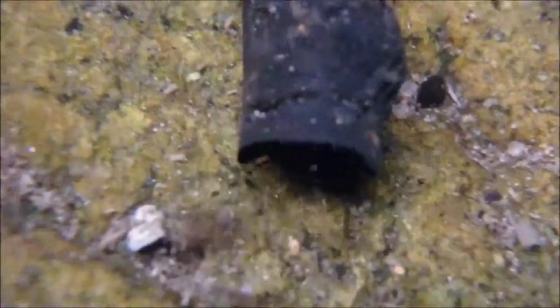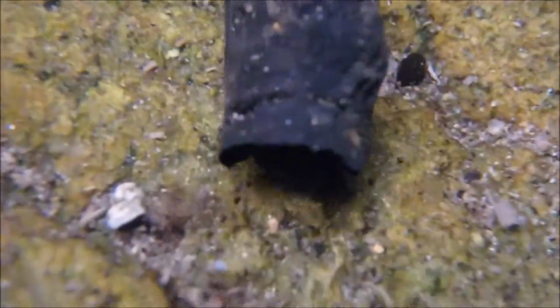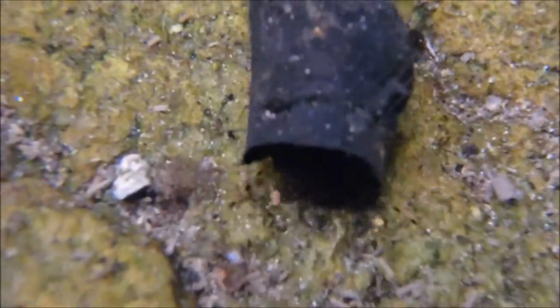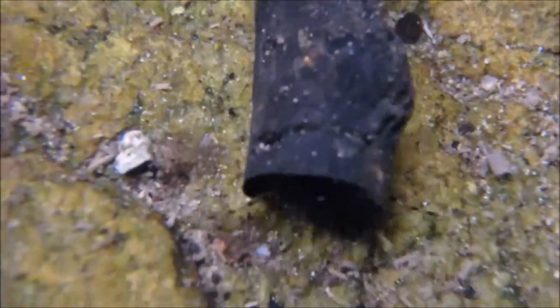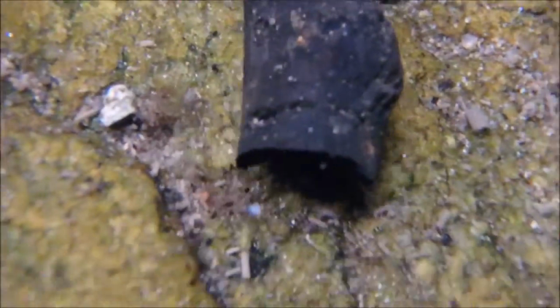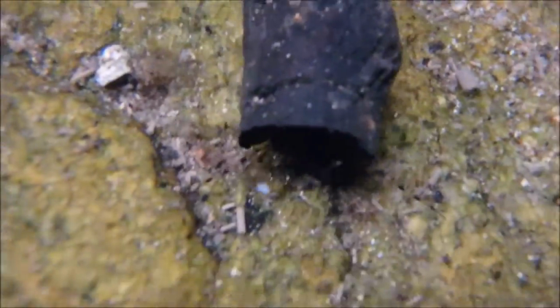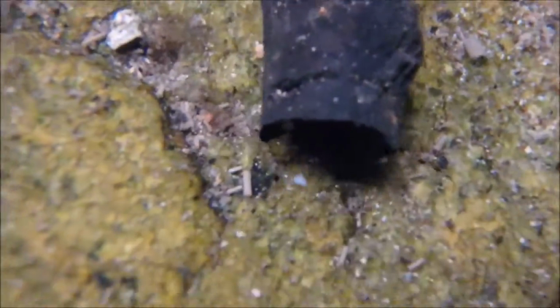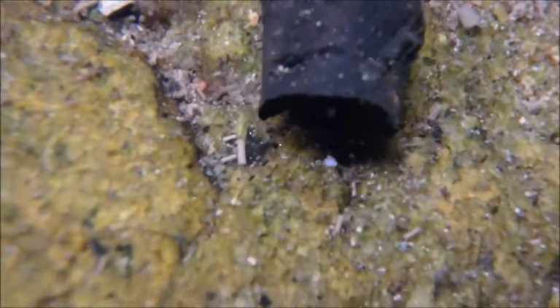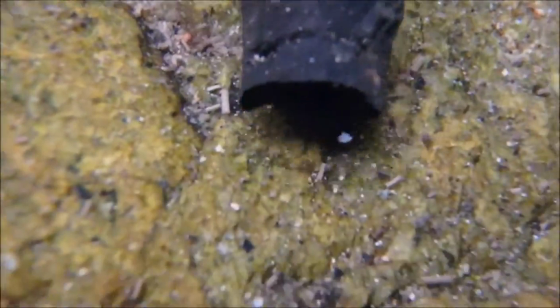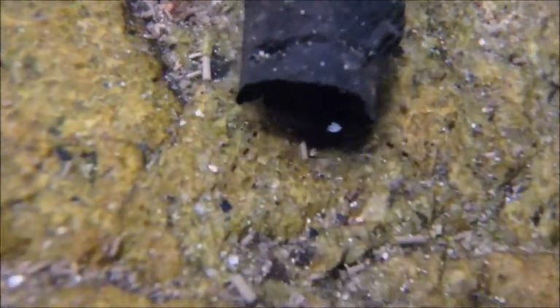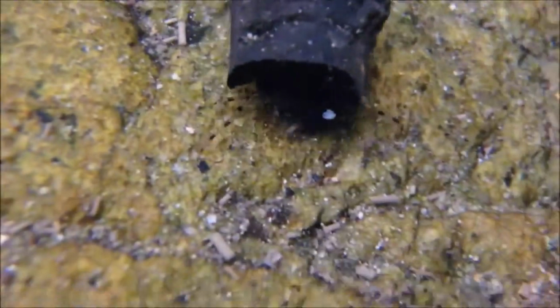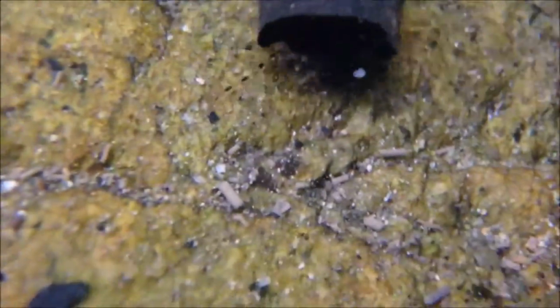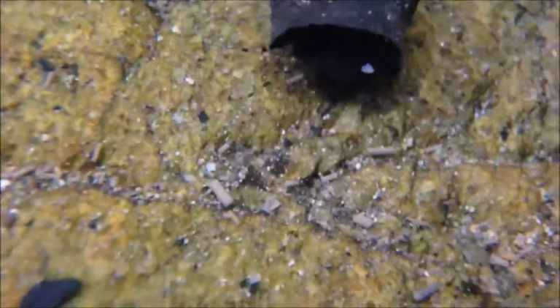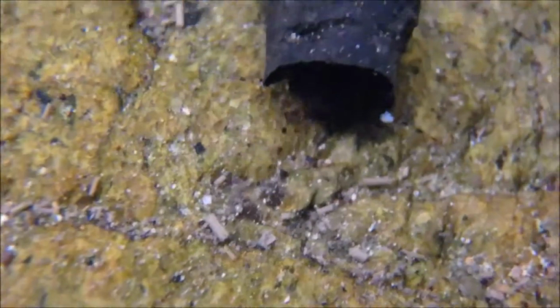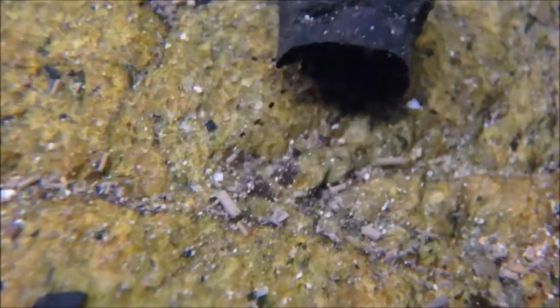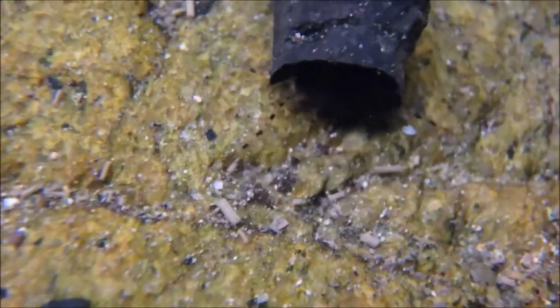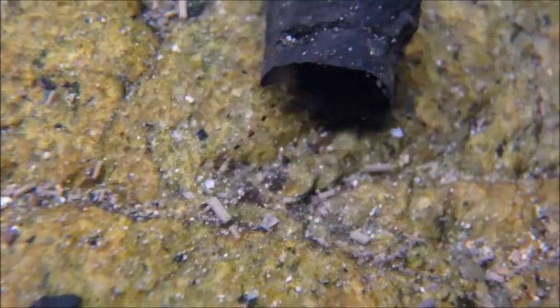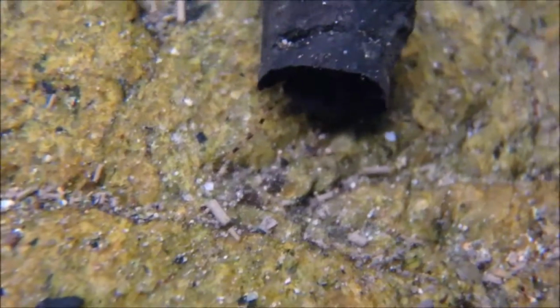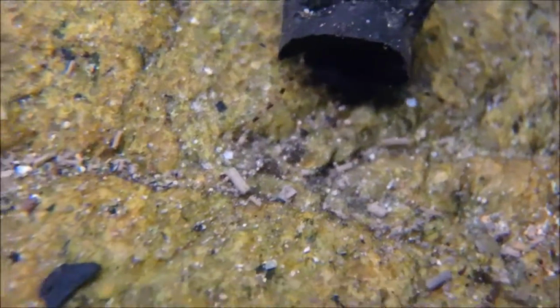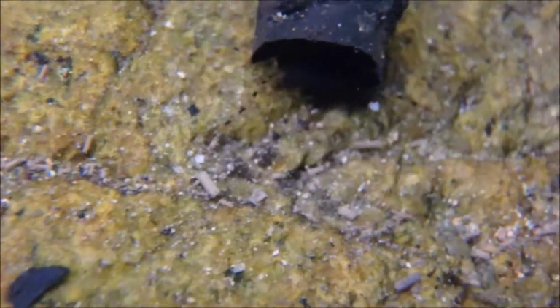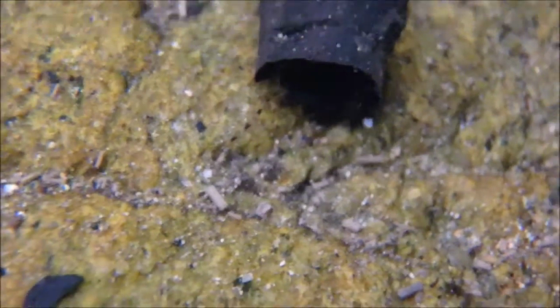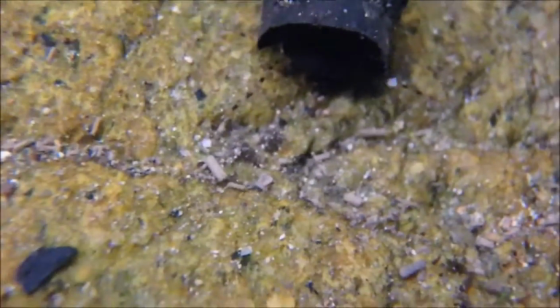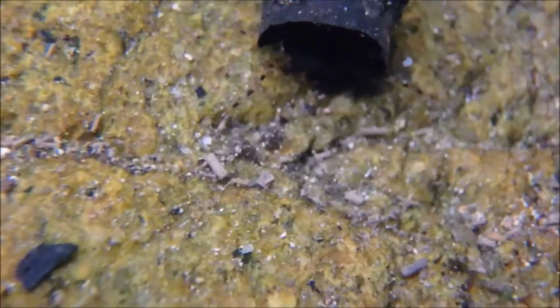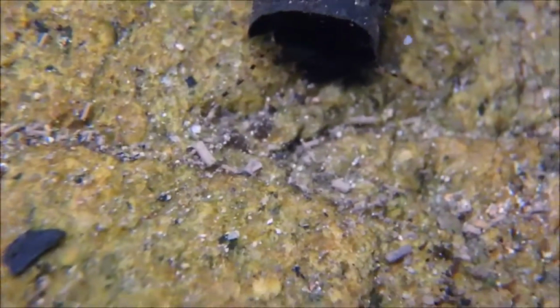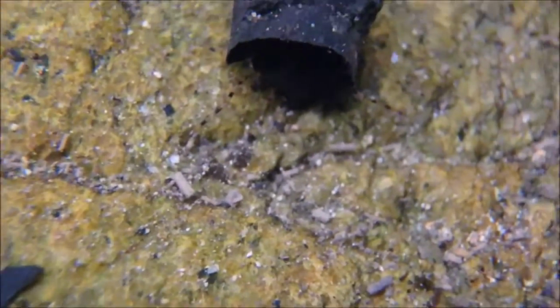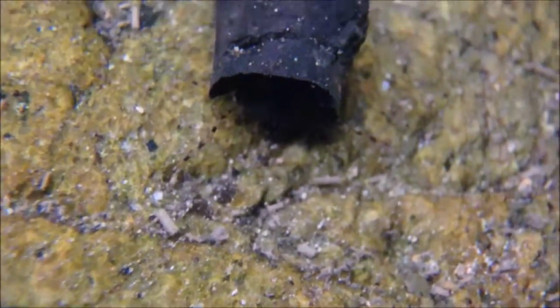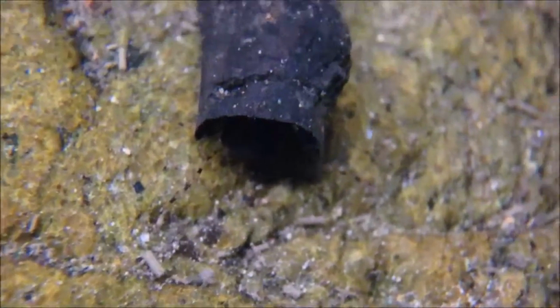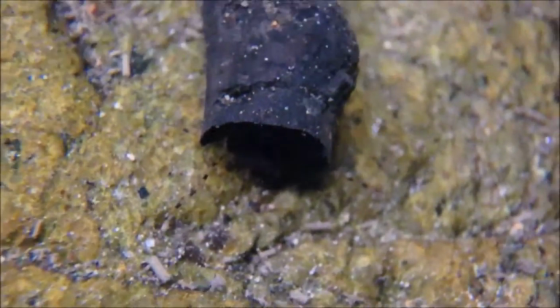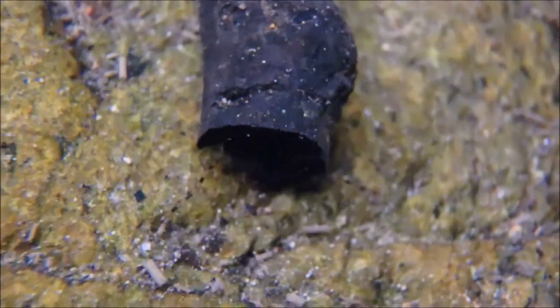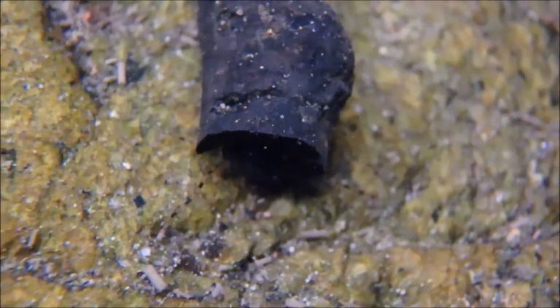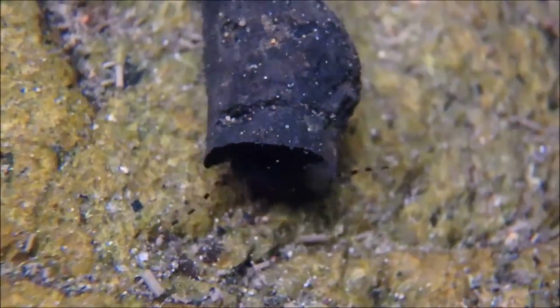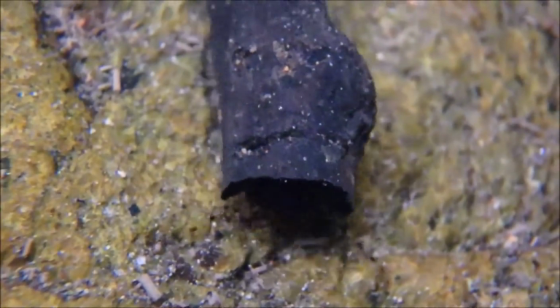I took this footage with my Olympus Tough underwater camera using Super Macro.